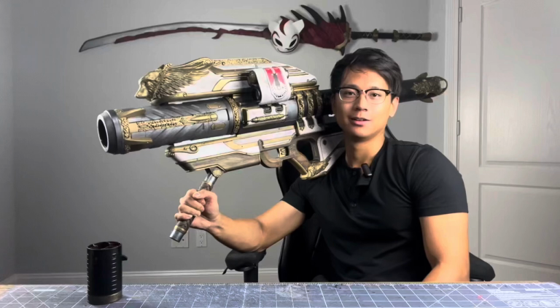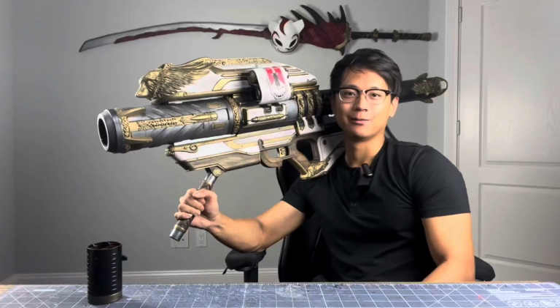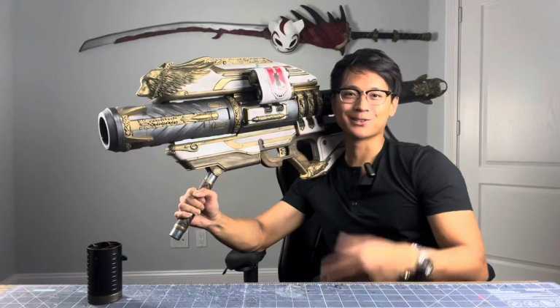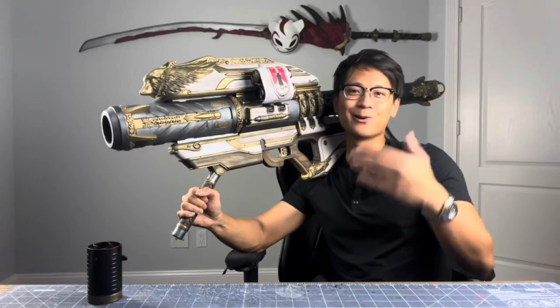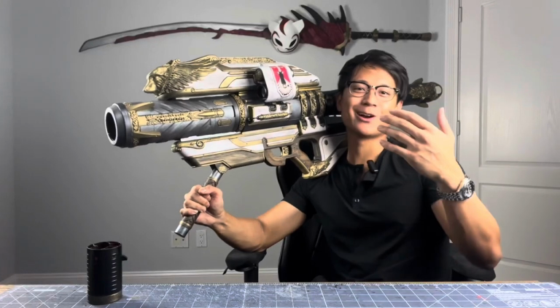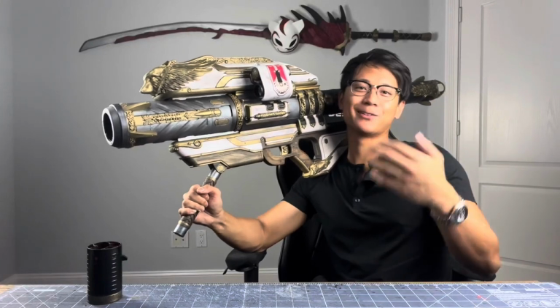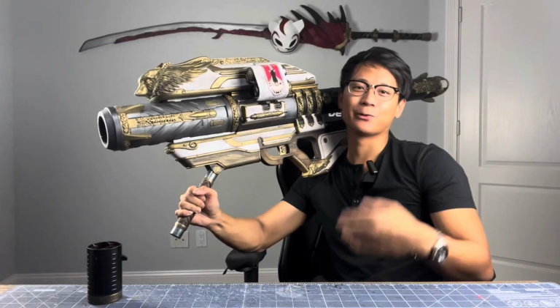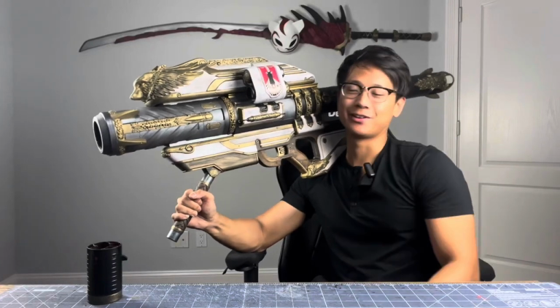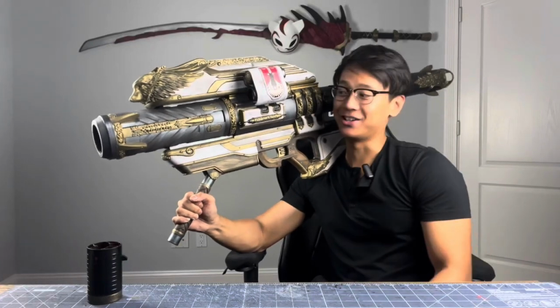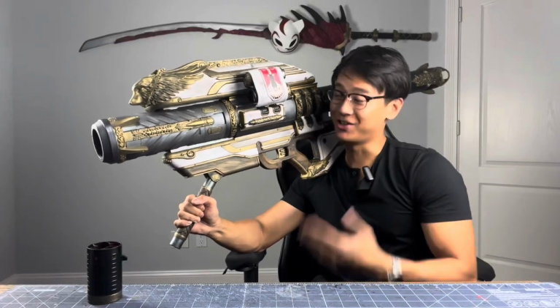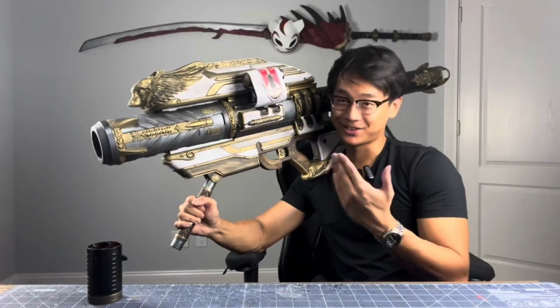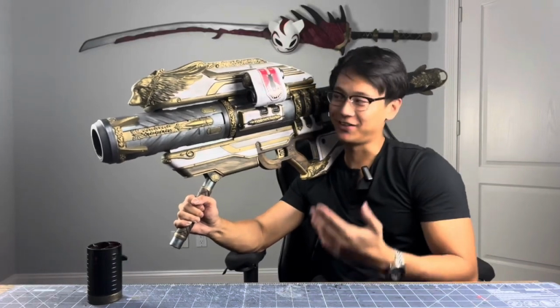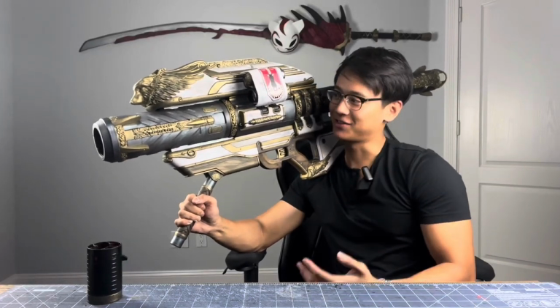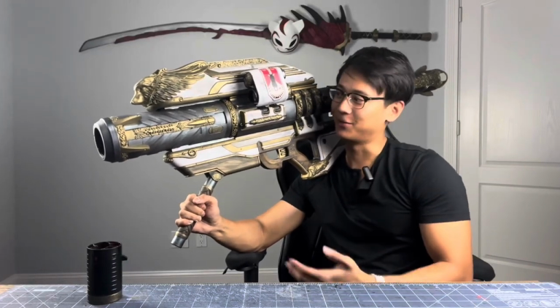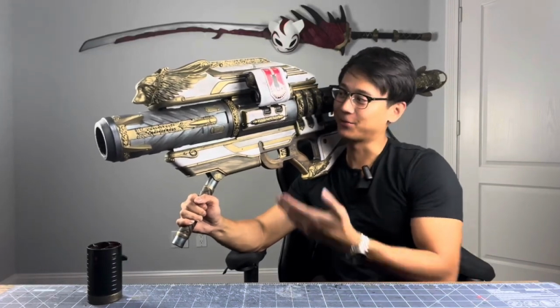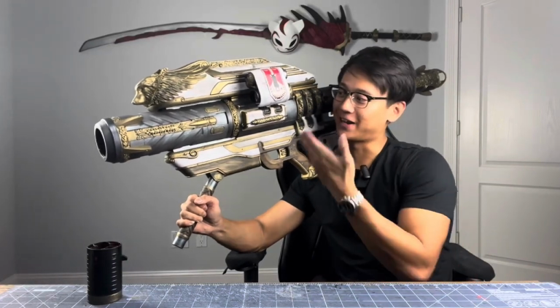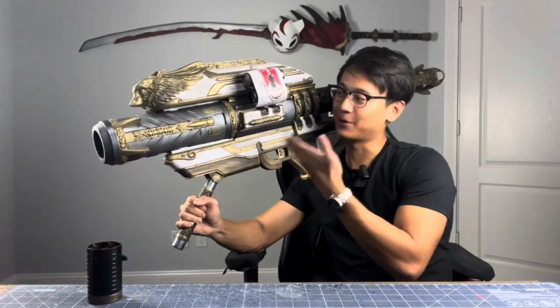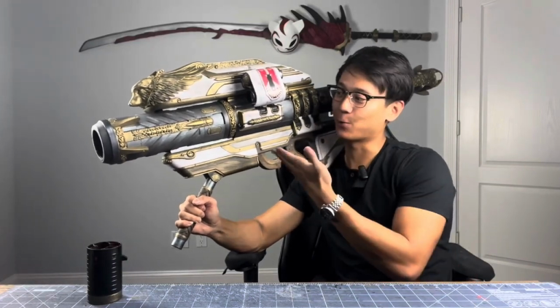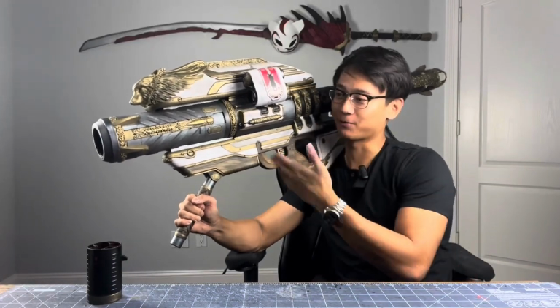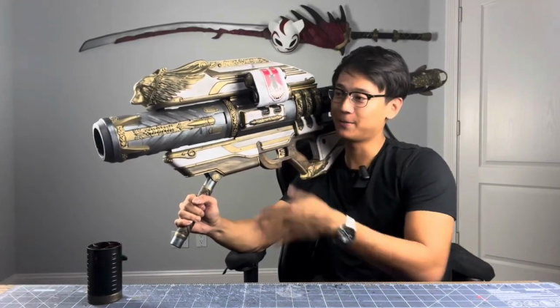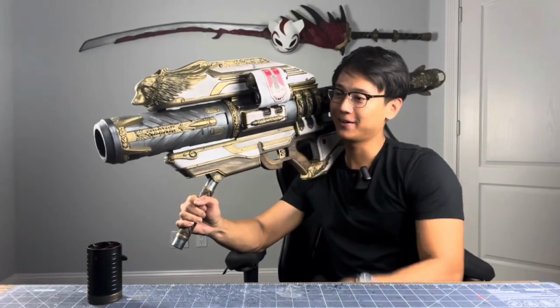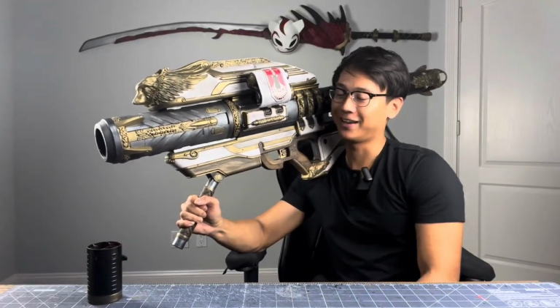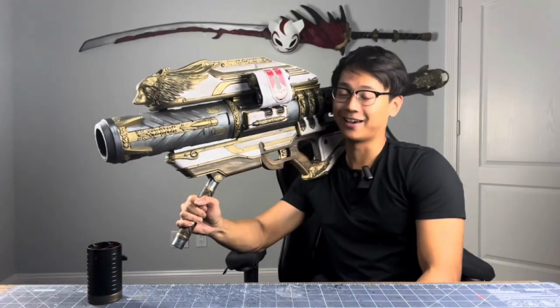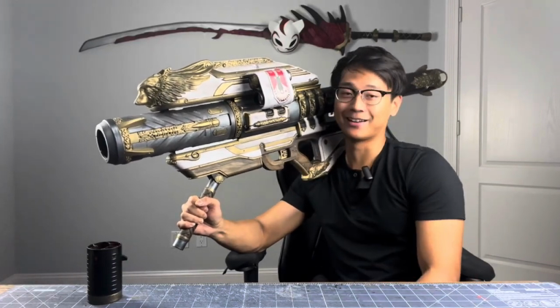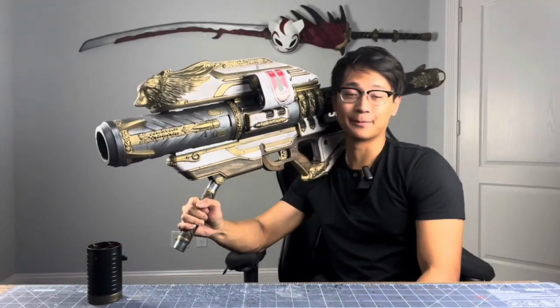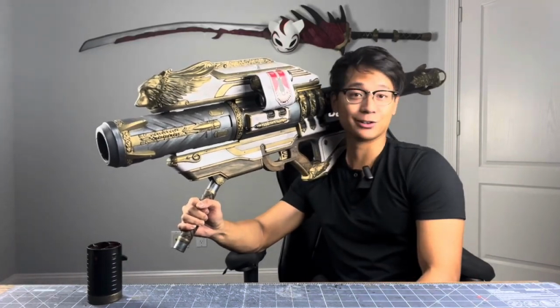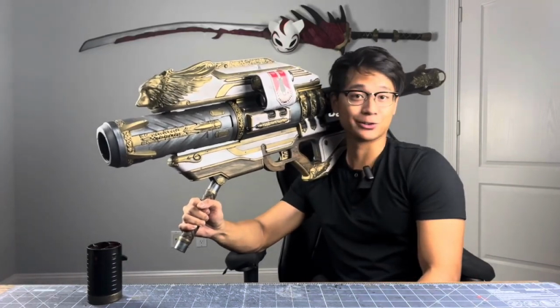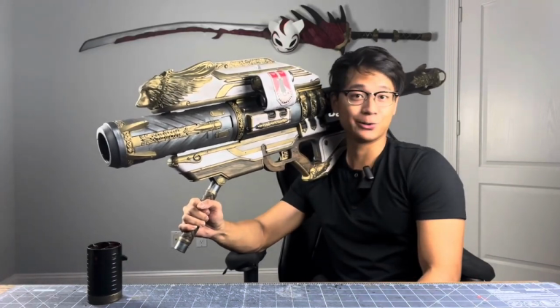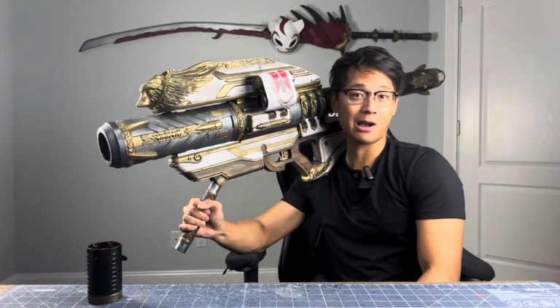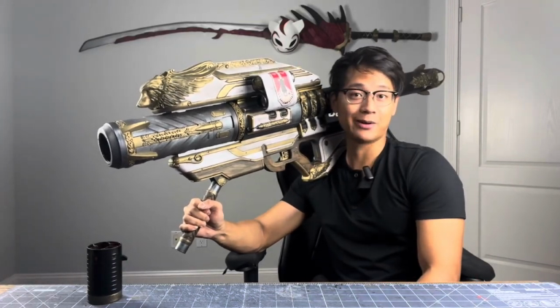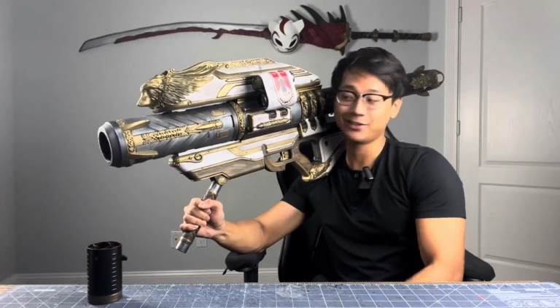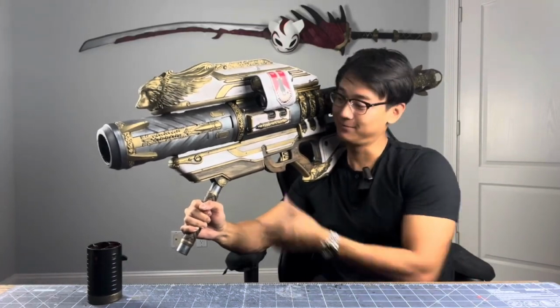What's going on, everyone? I just finished the Nerf Gjallarhorn repaint, and I'm going to show you how I did it.